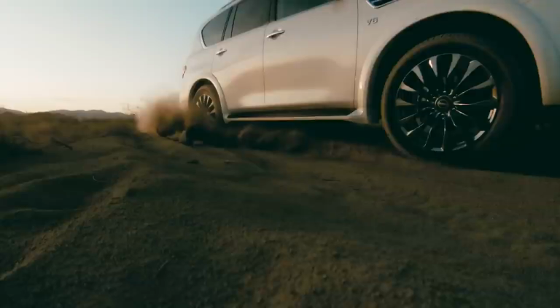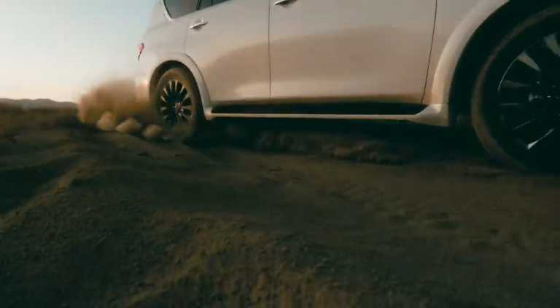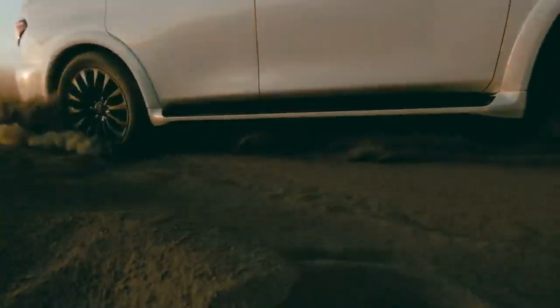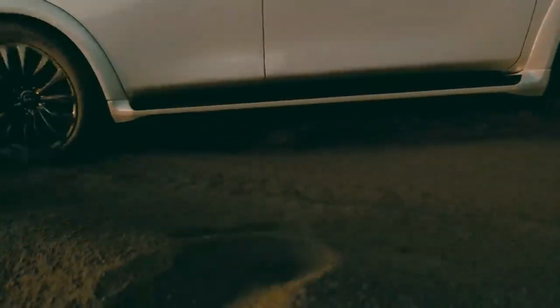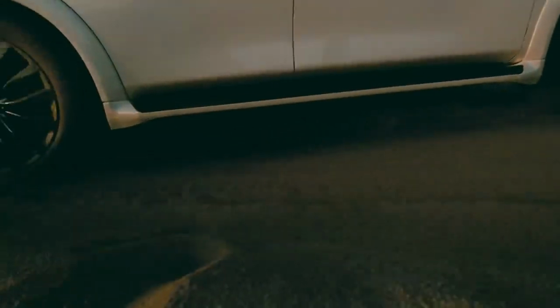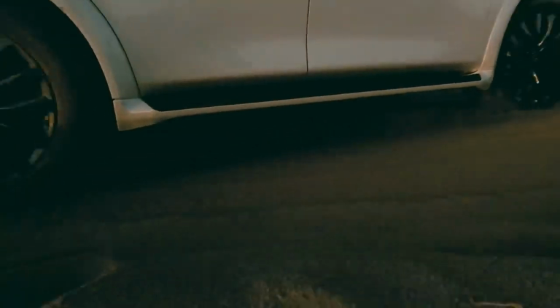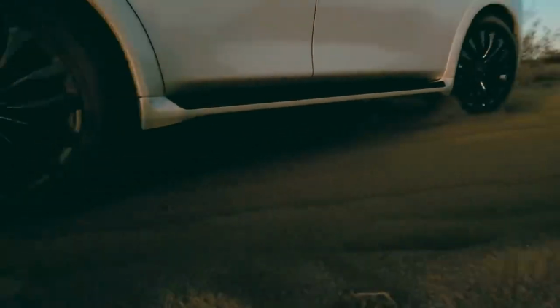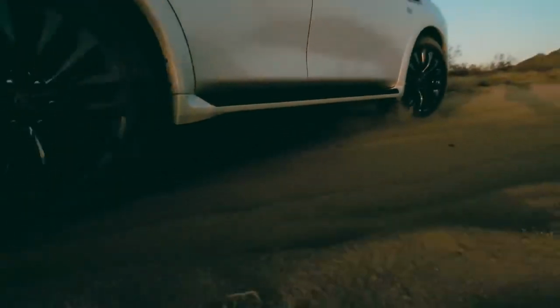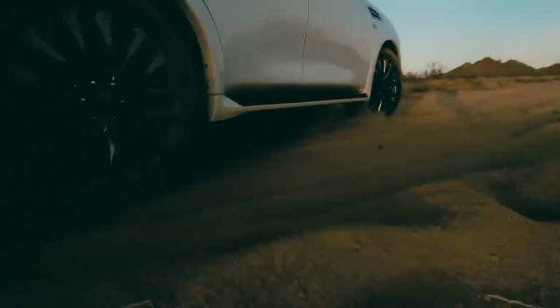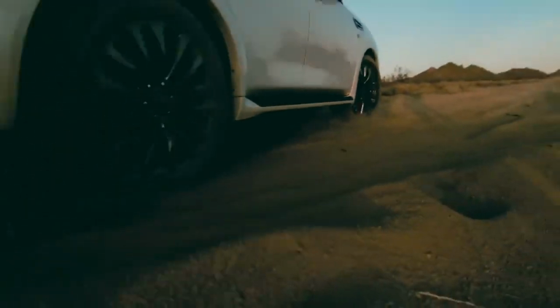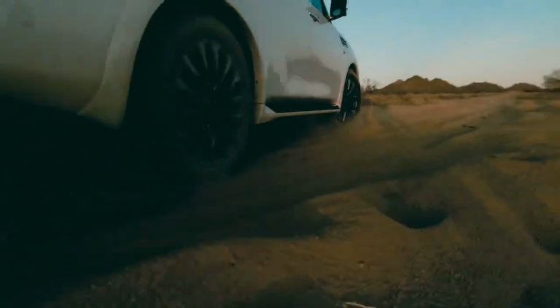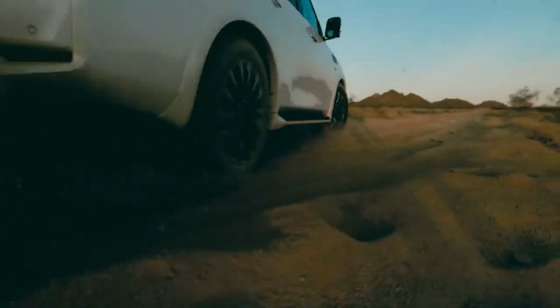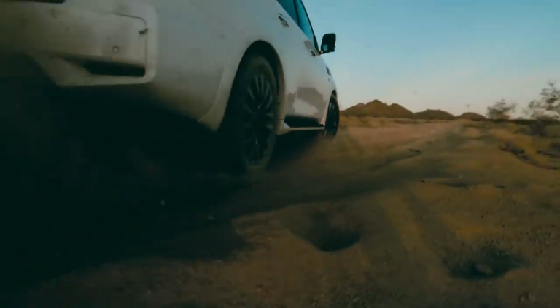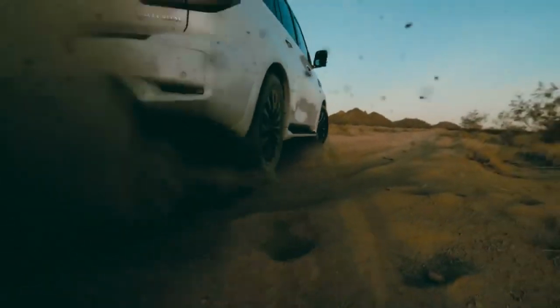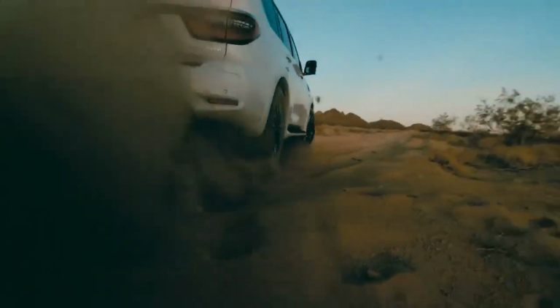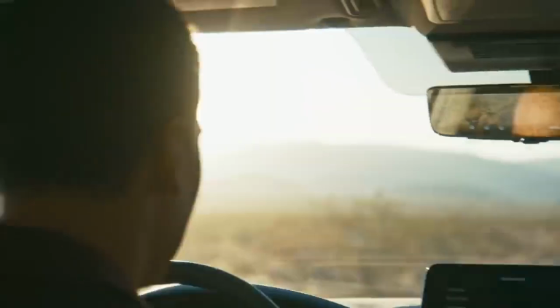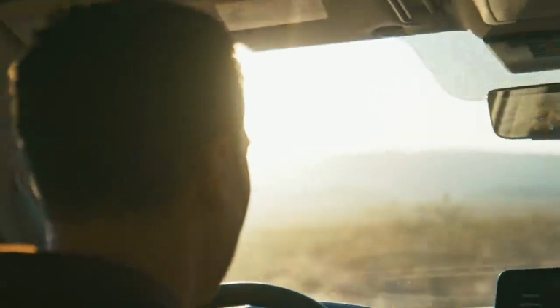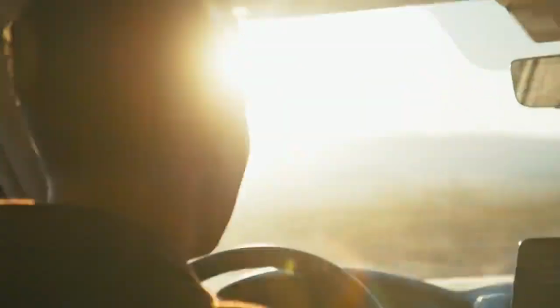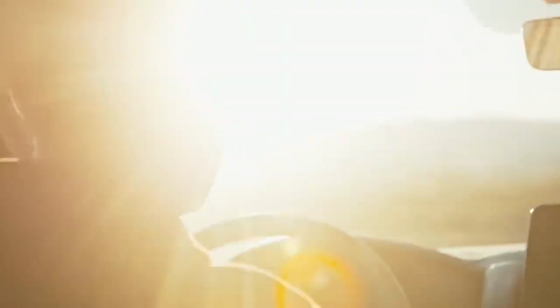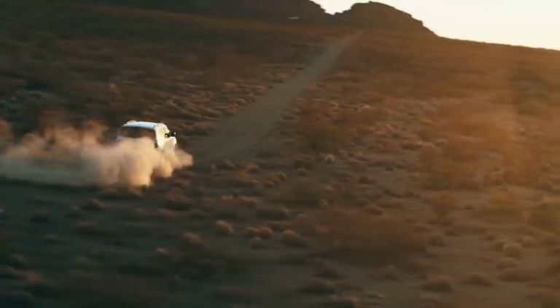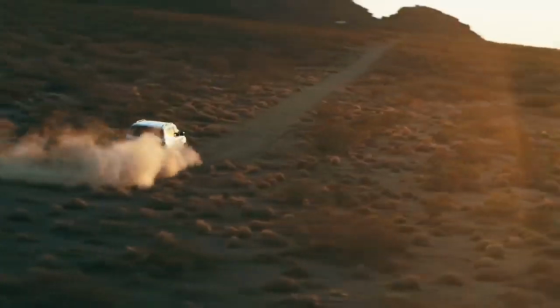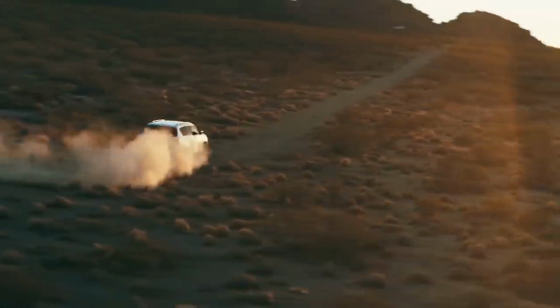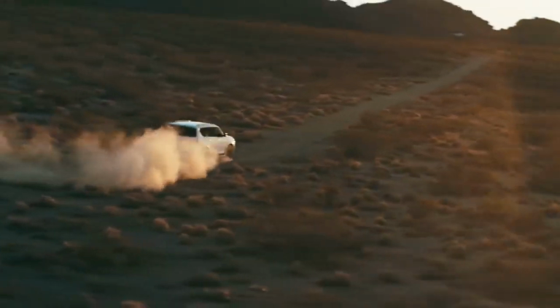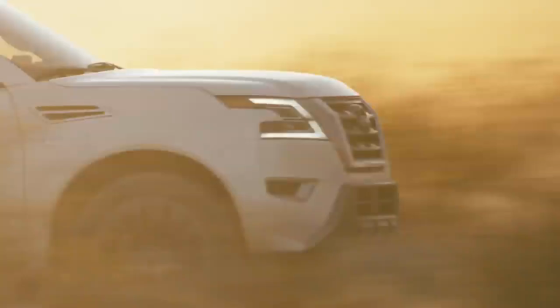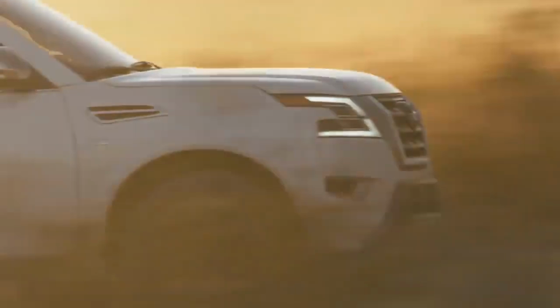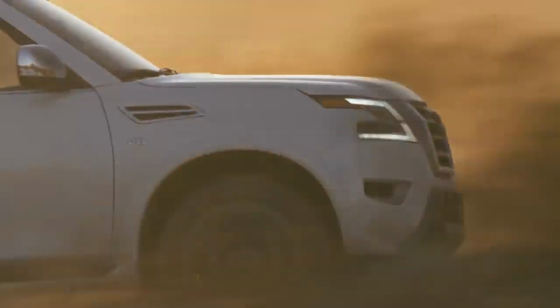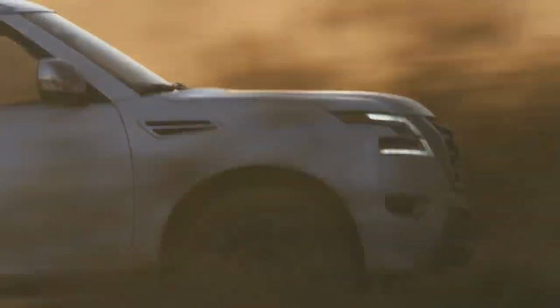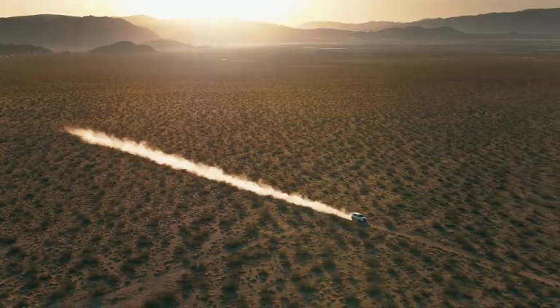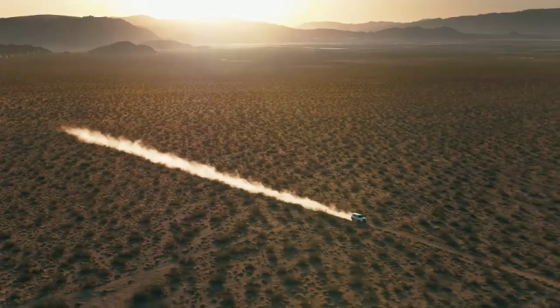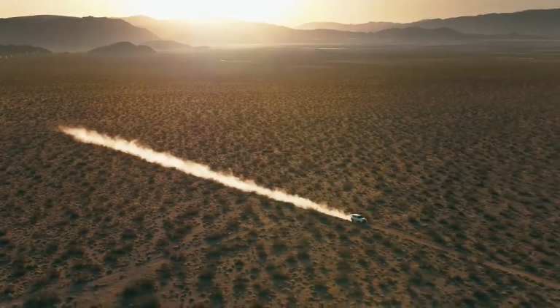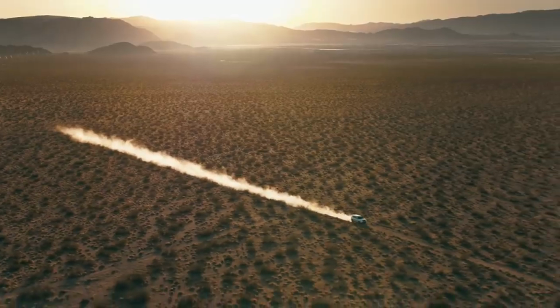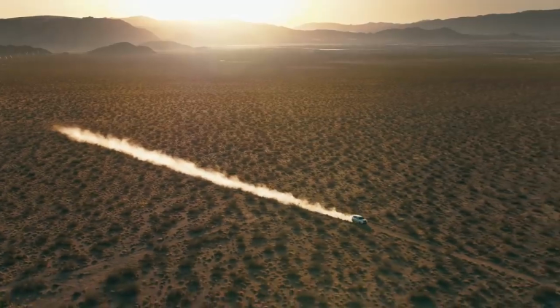With technology like this that has your back, you can focus more on what matters most: the adventure.